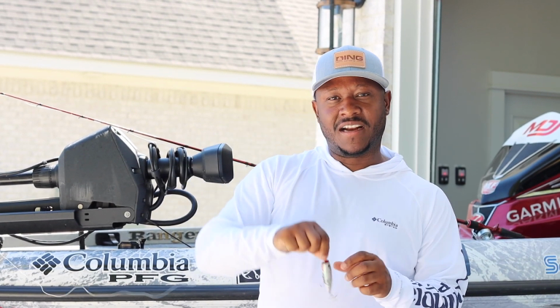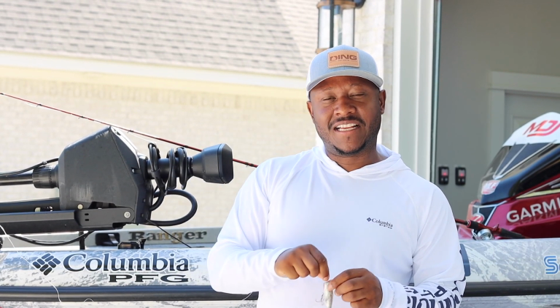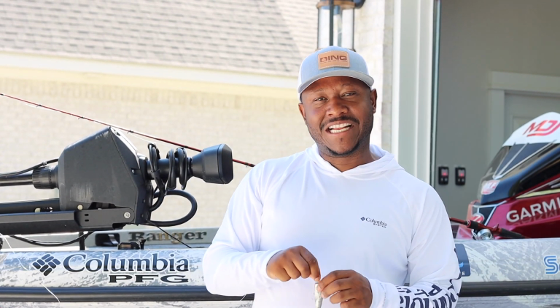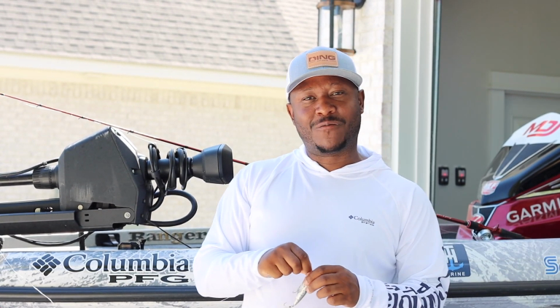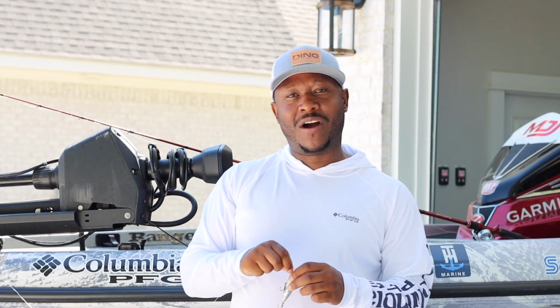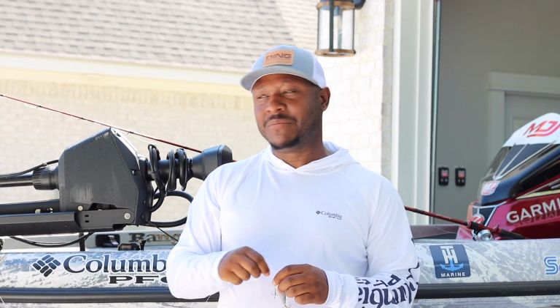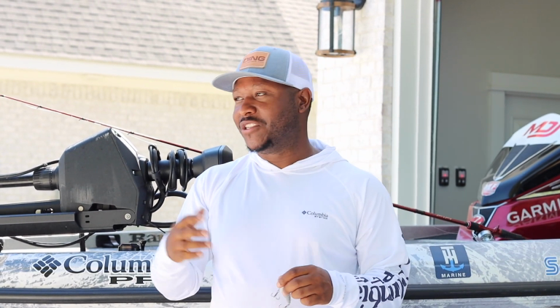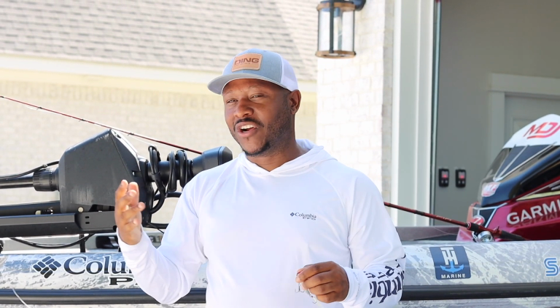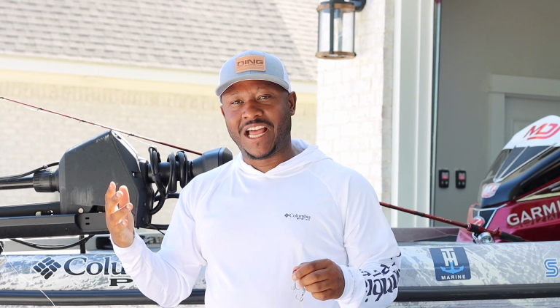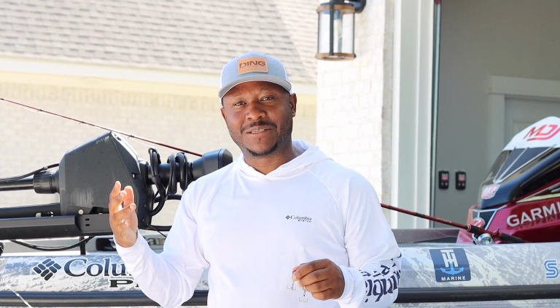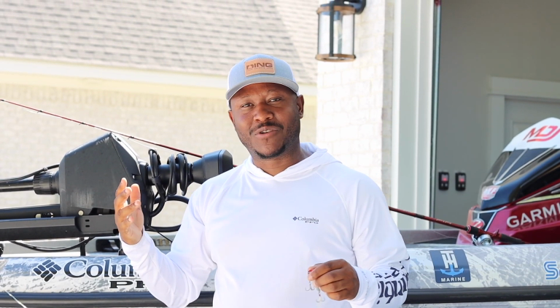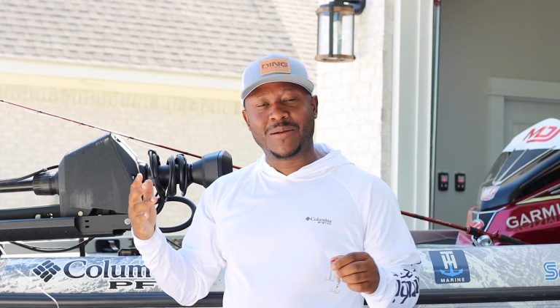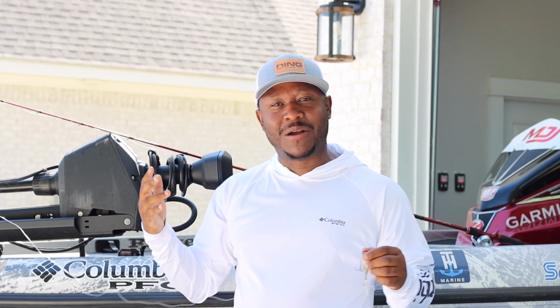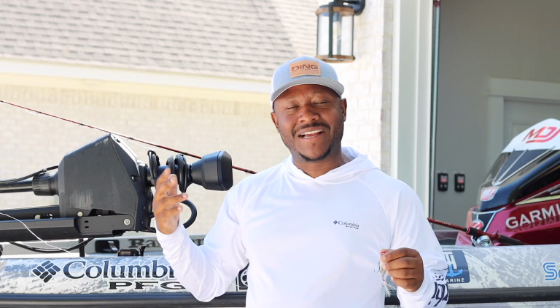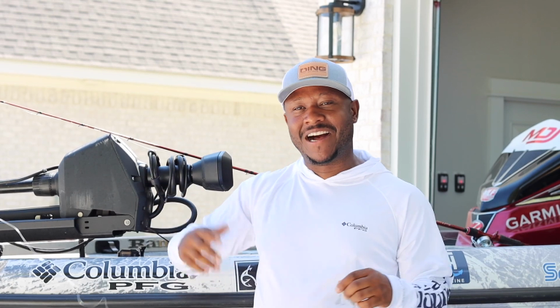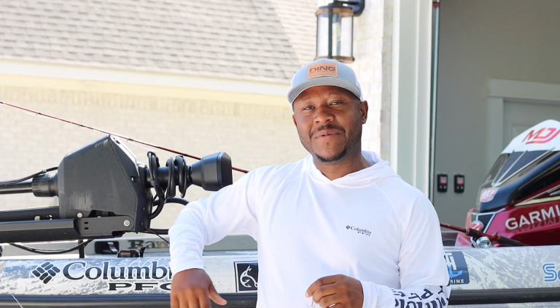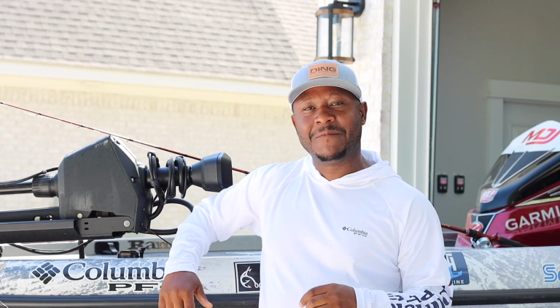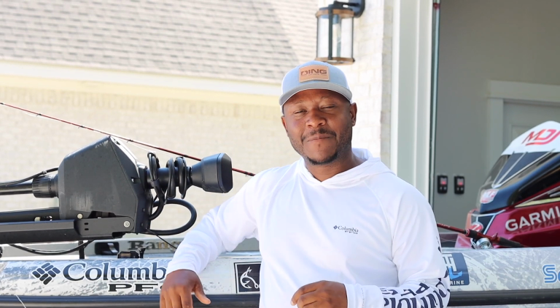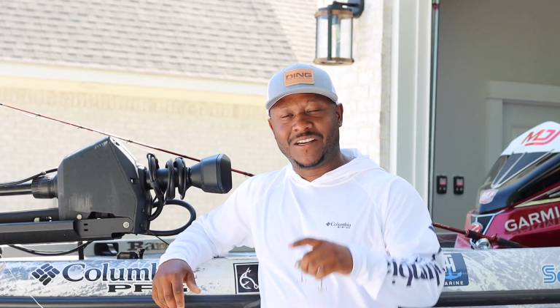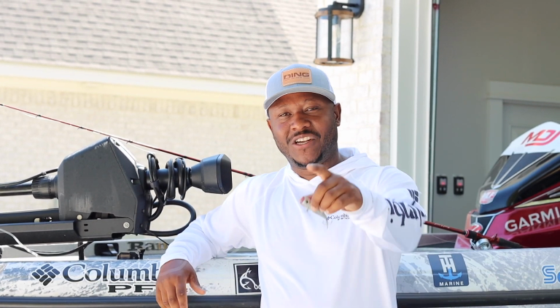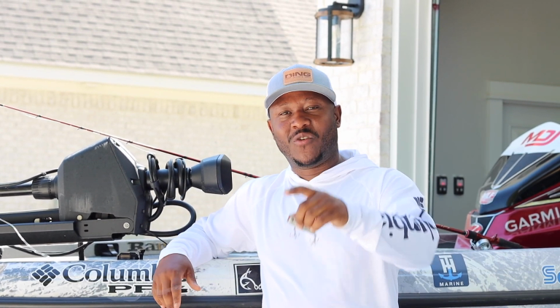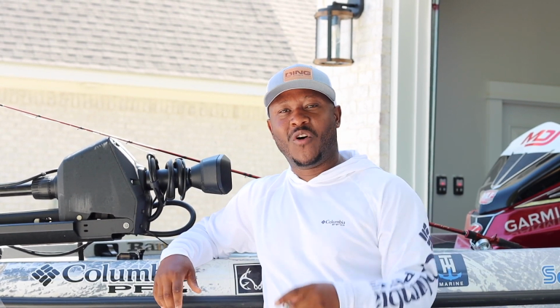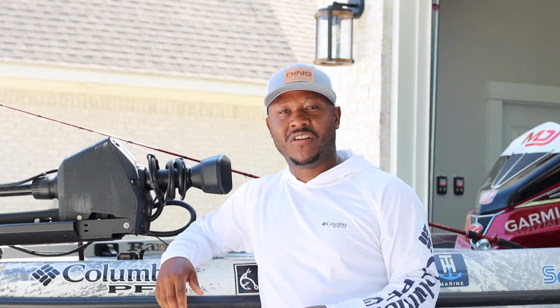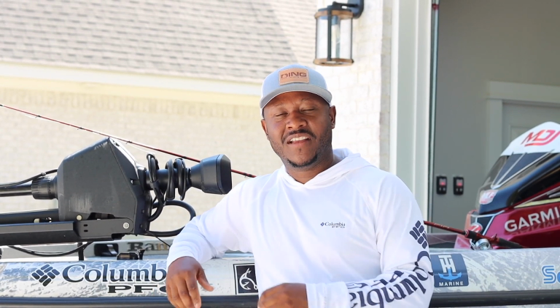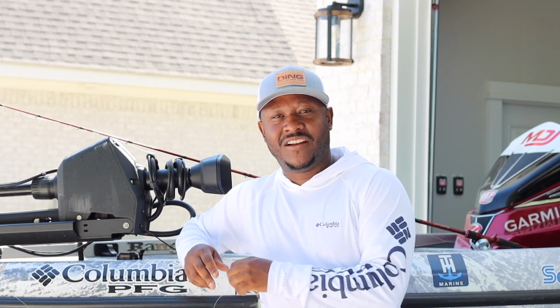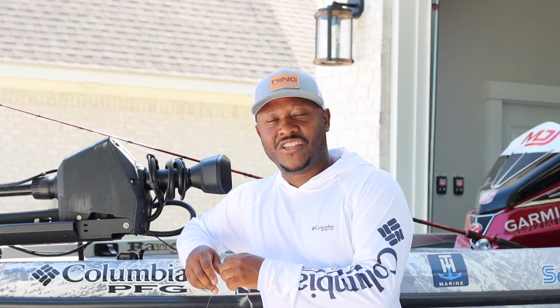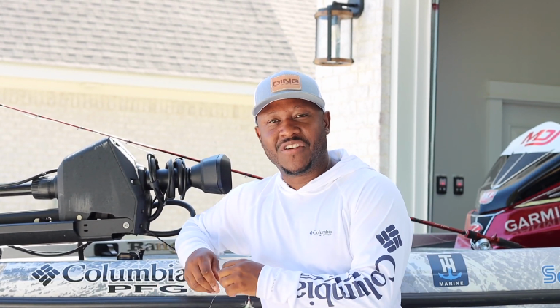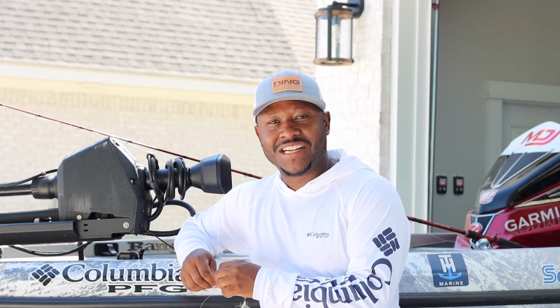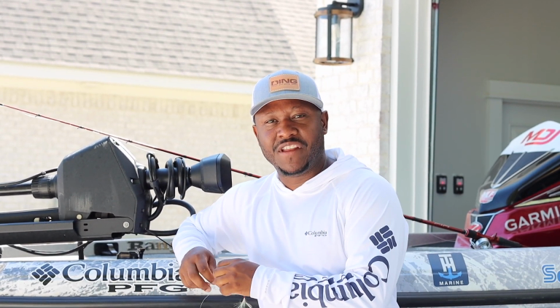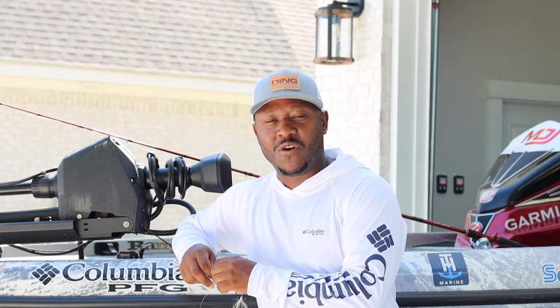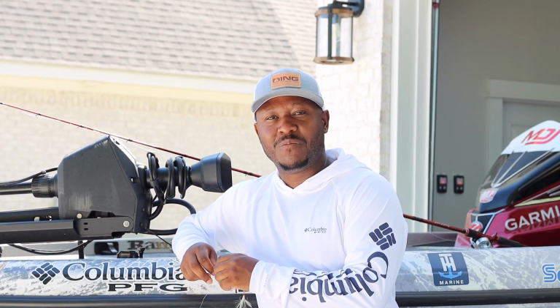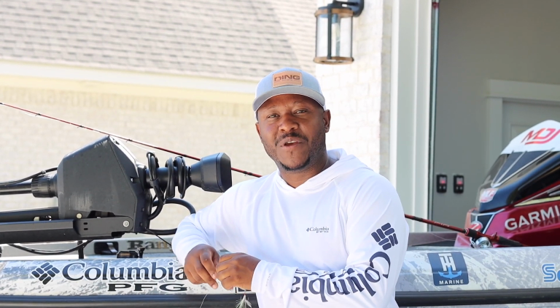Here it is — my popper setup. I hope you guys give it a shot this summer. You will catch those big giant bass guarding those brim beds. Alright guys, thanks for watching — make sure you like, subscribe, drop me a comment. I'll see y'all on the water and I'll see you on the next video. Peace.